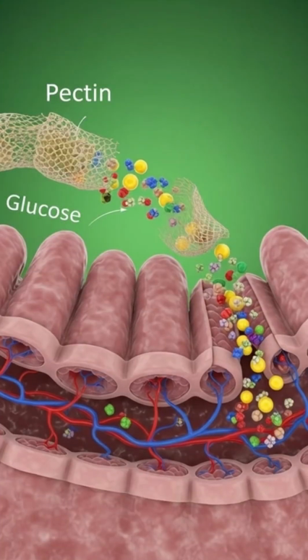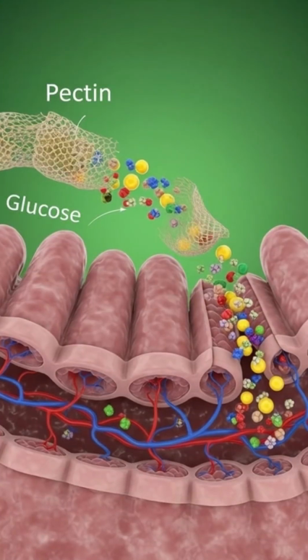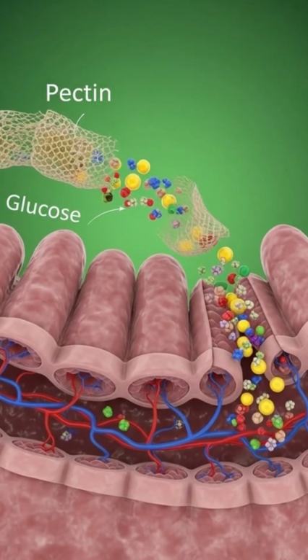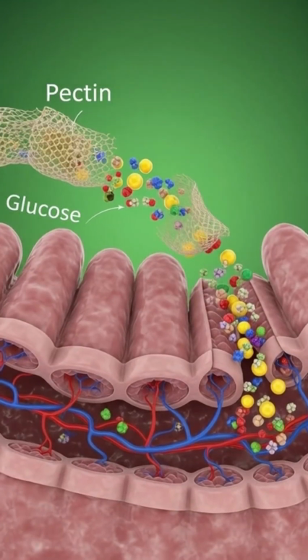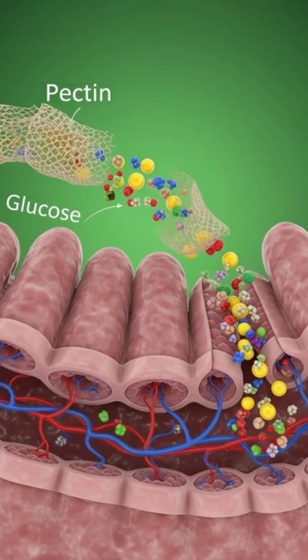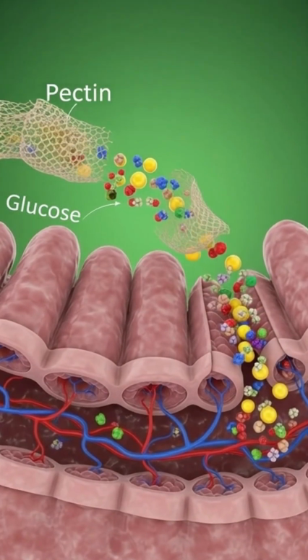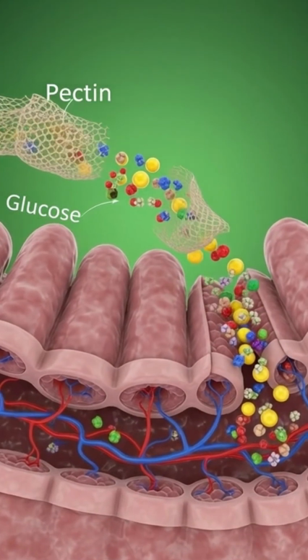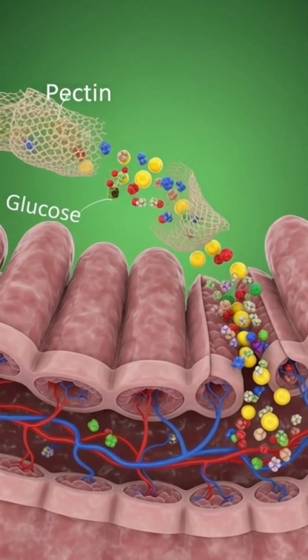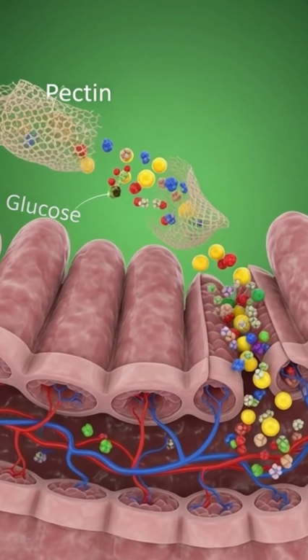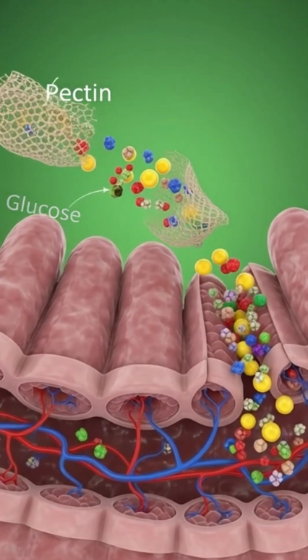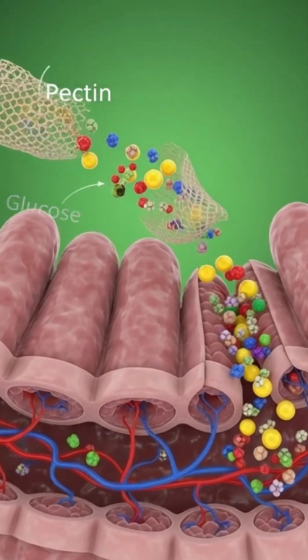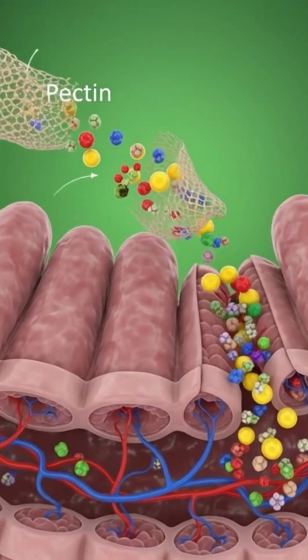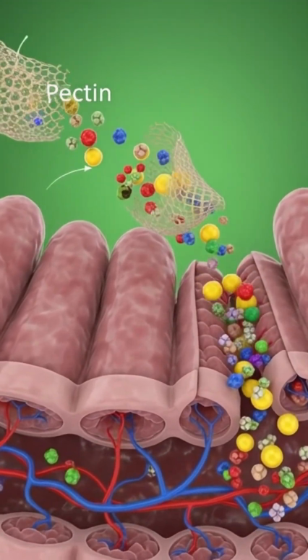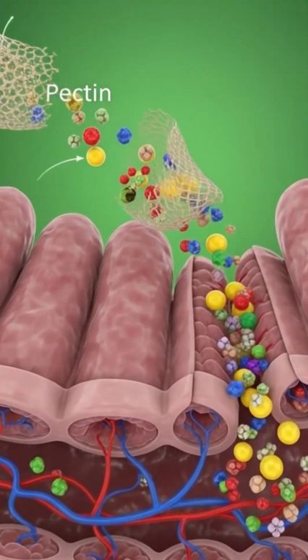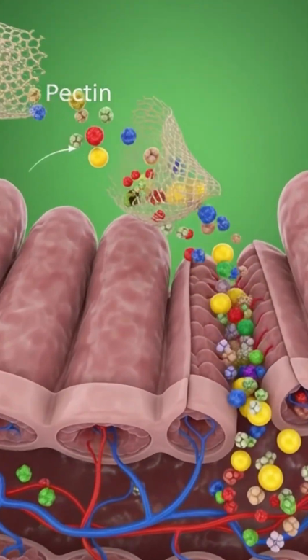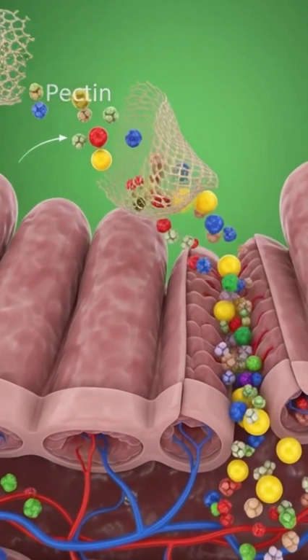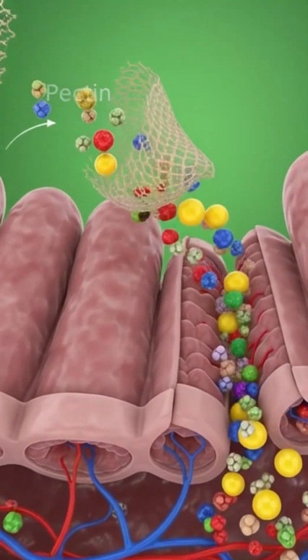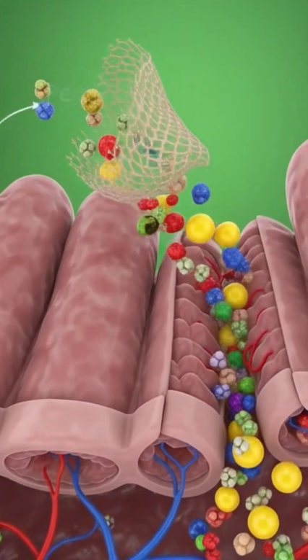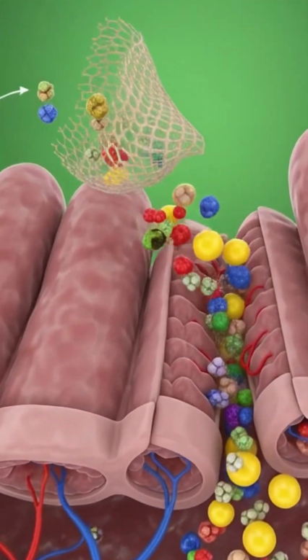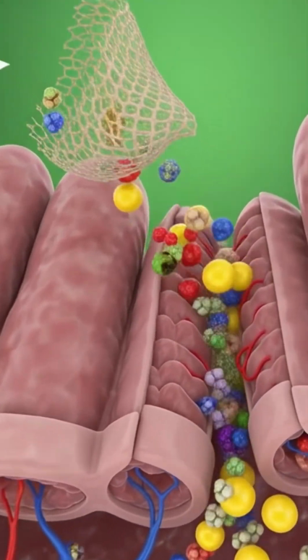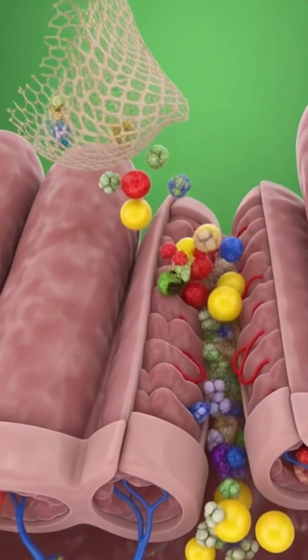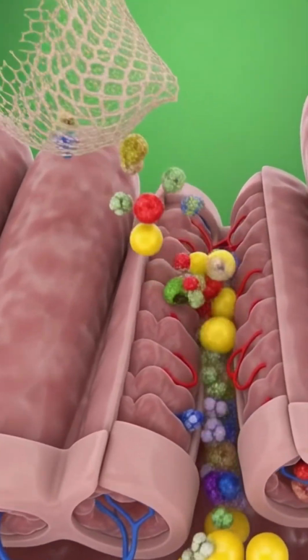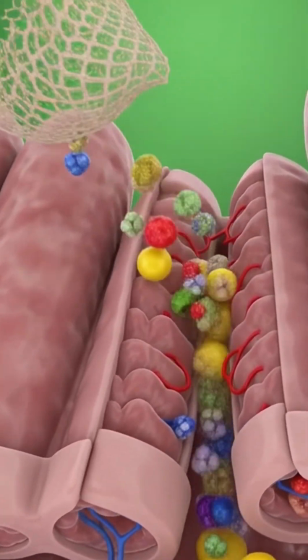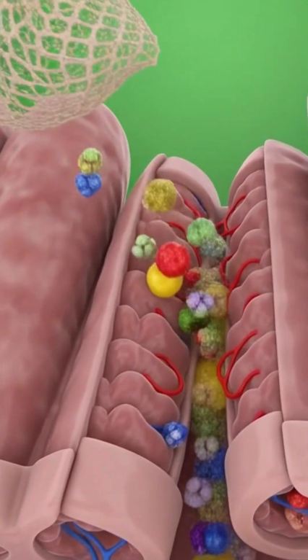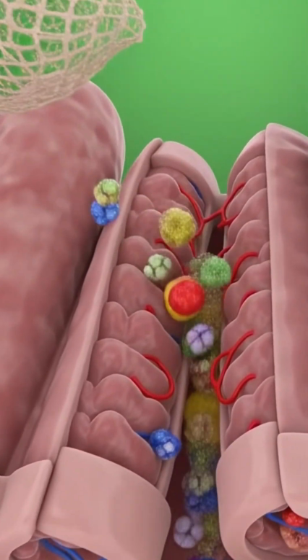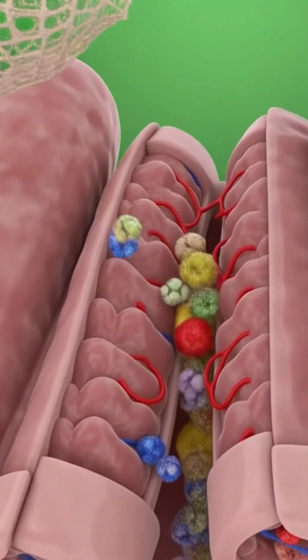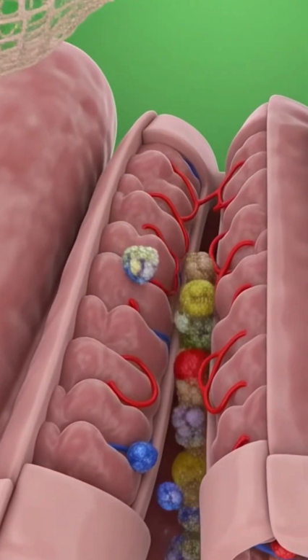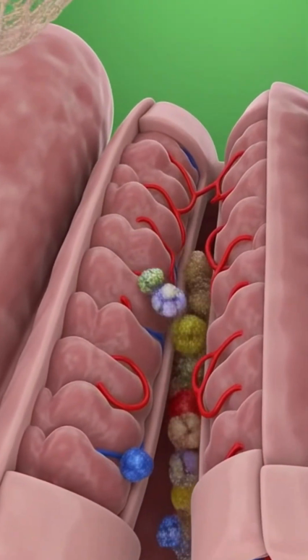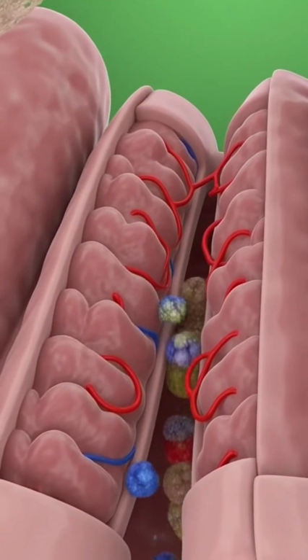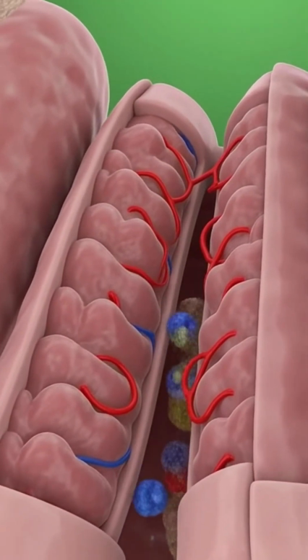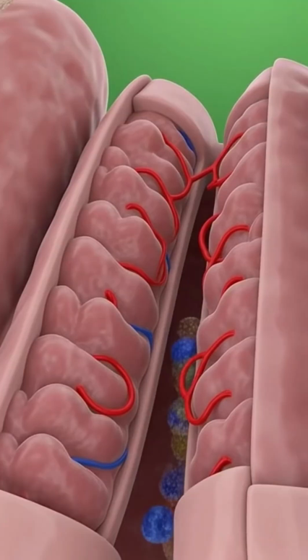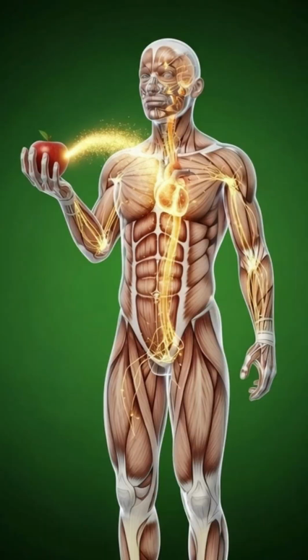In the intestines, the apple's fiber slows sugar absorption while essential nutrients enter the bloodstream.